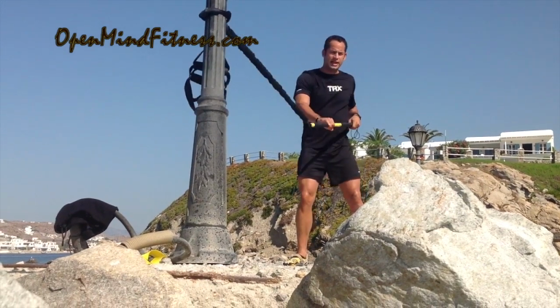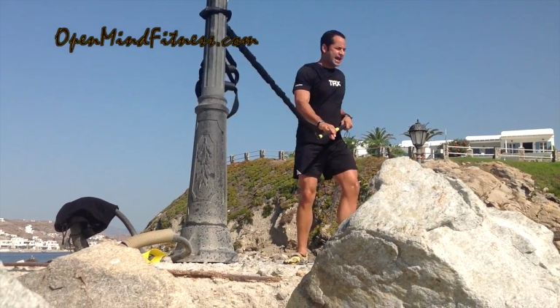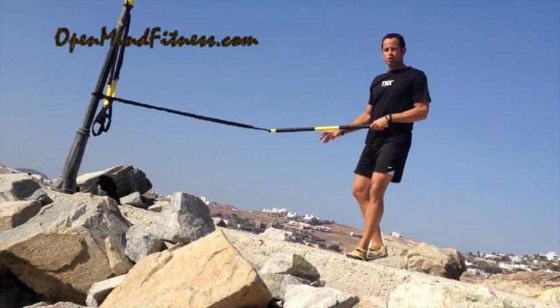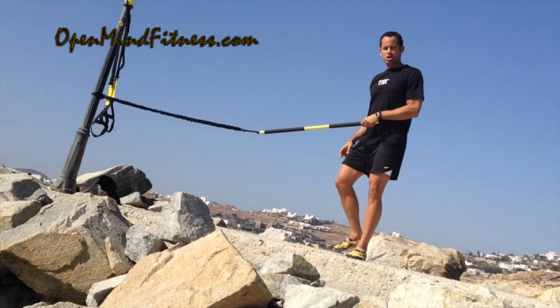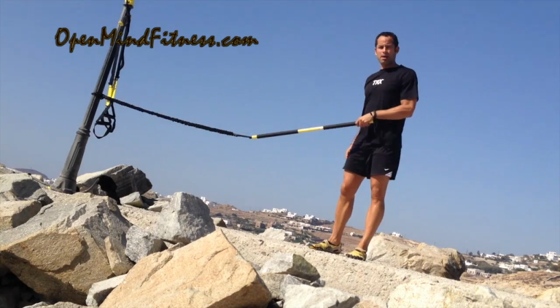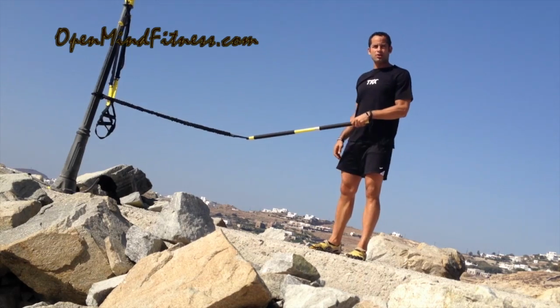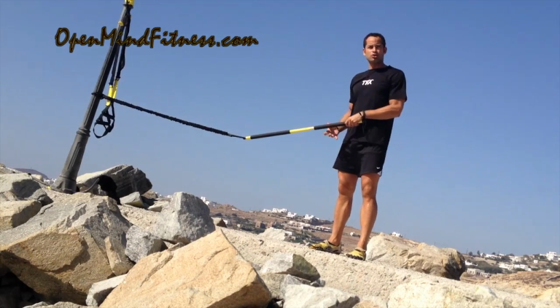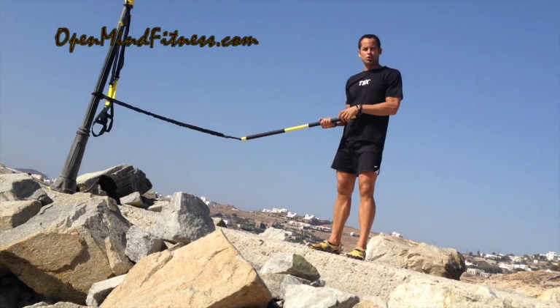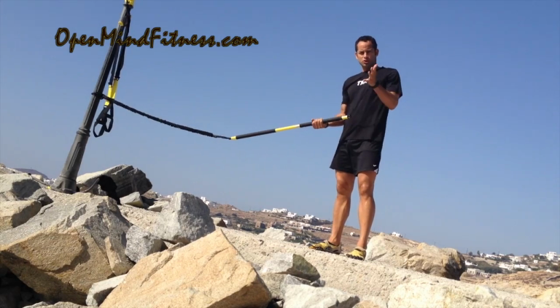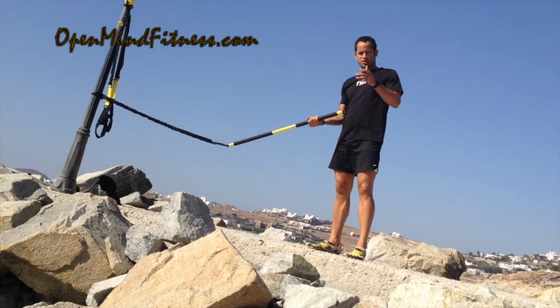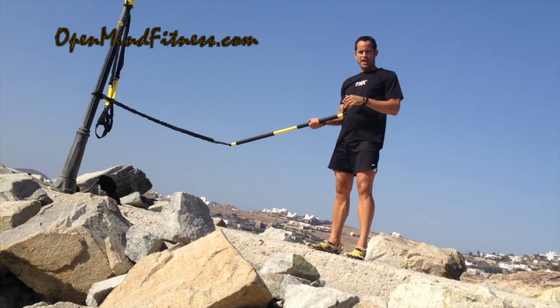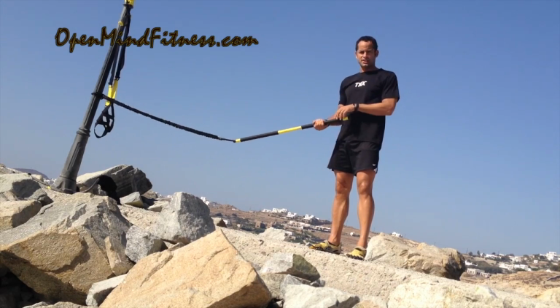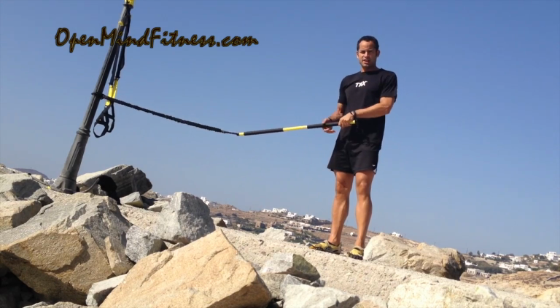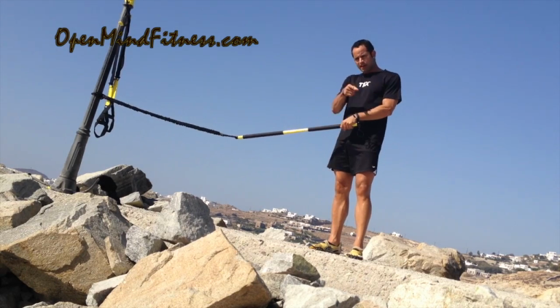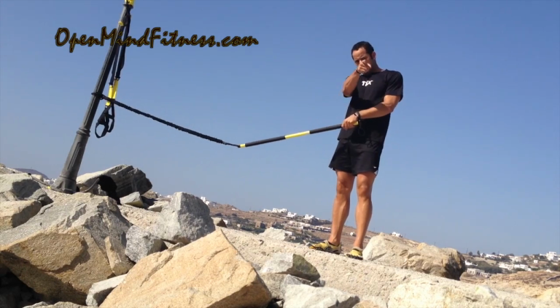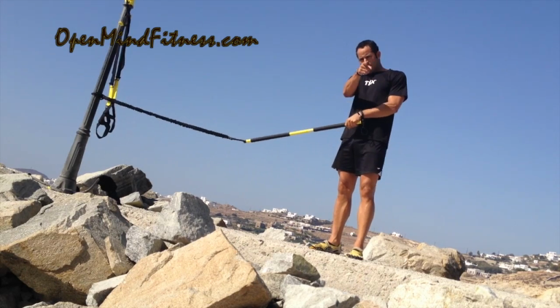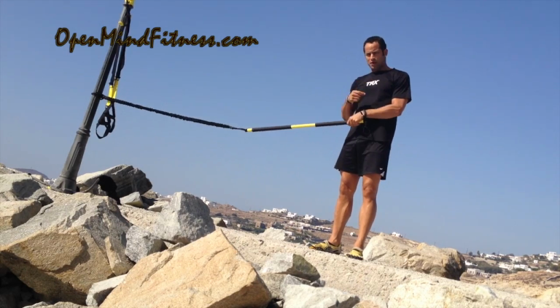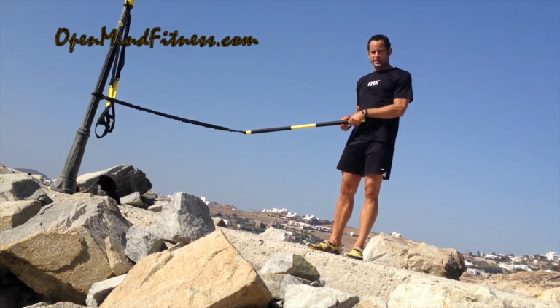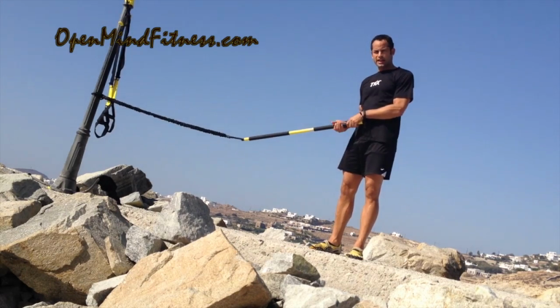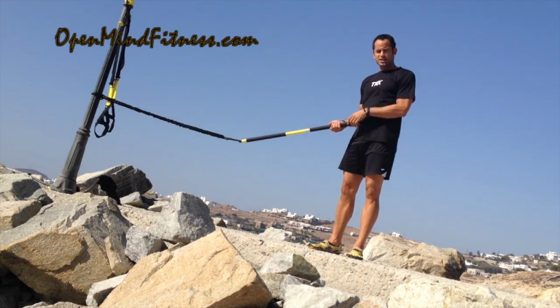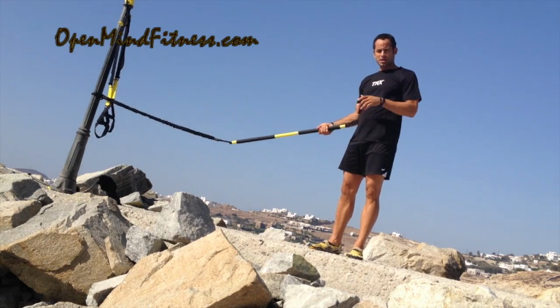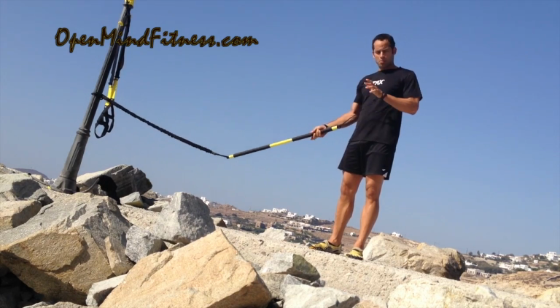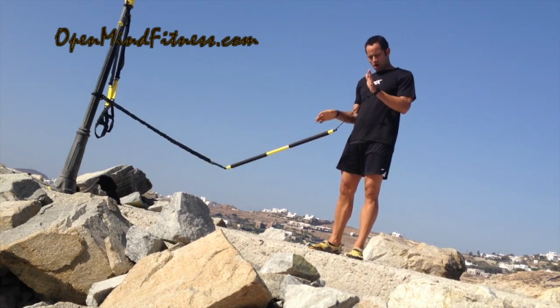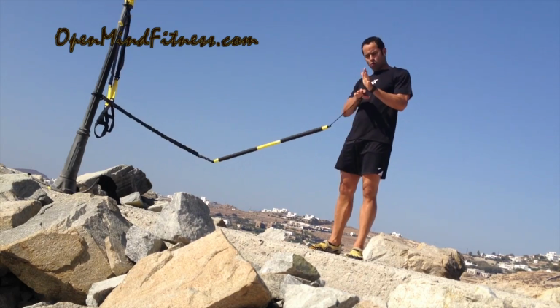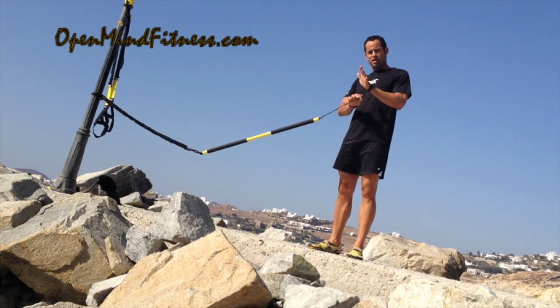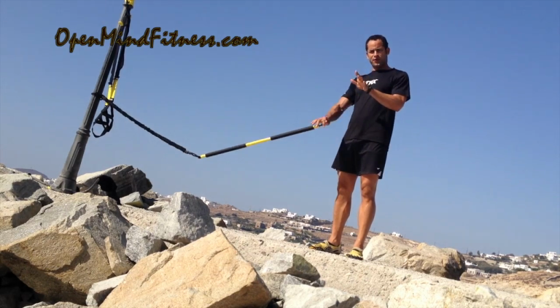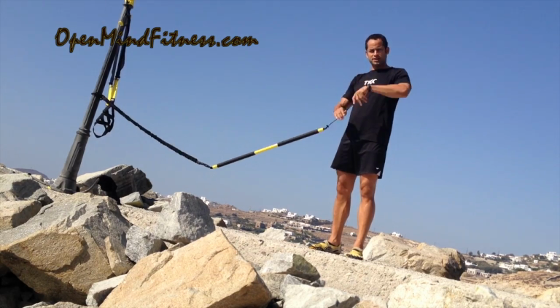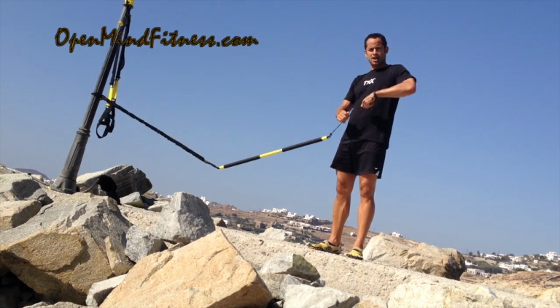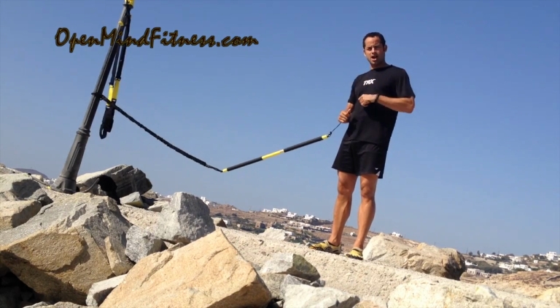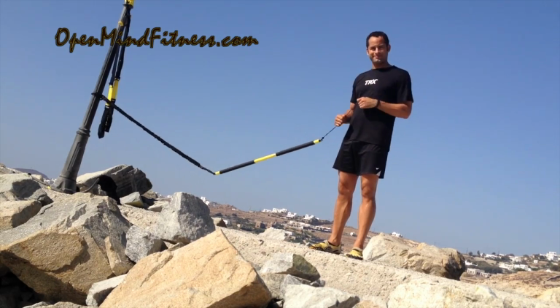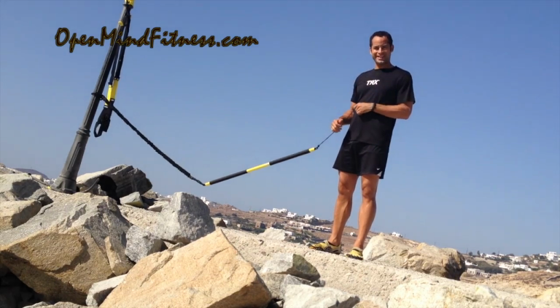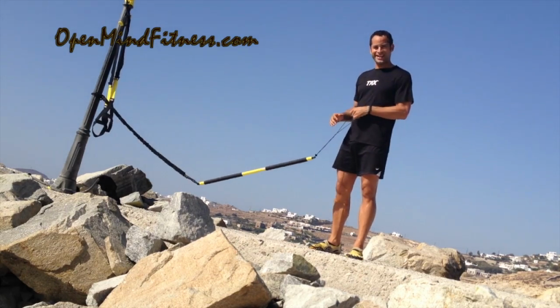And then you can combine those two, switch hands. Have fun with that. Check me out at MarkOpenMindFitness.com. Take care.